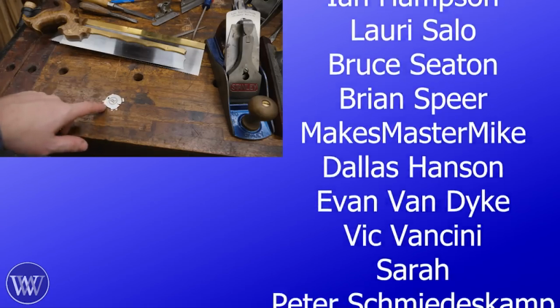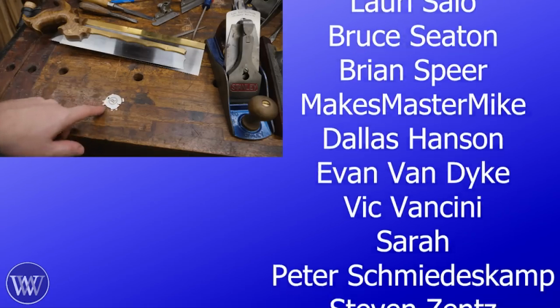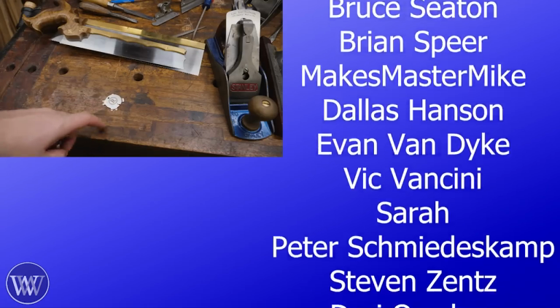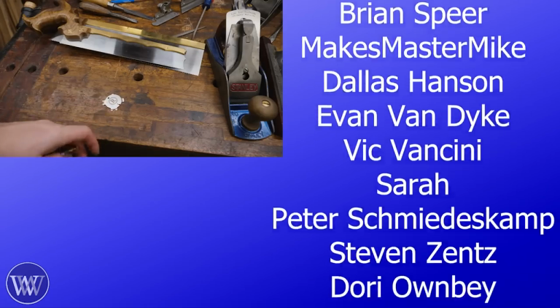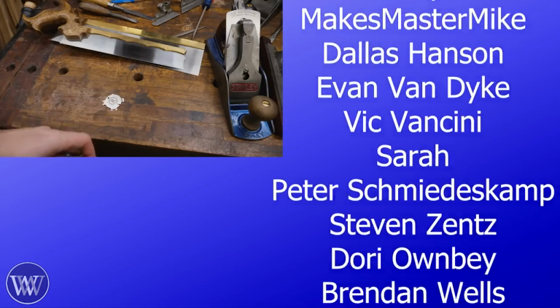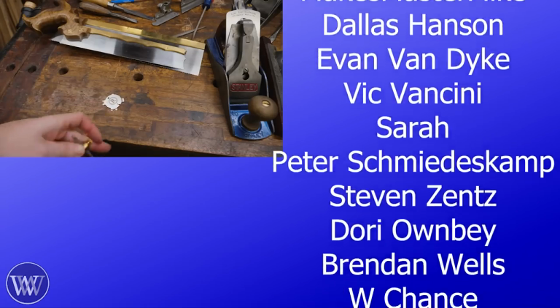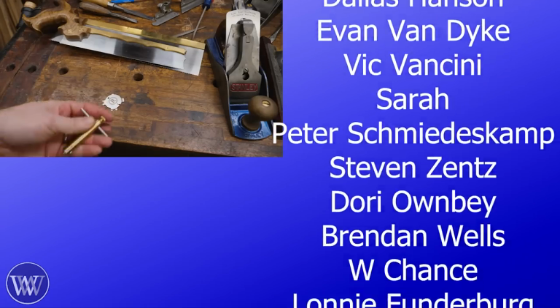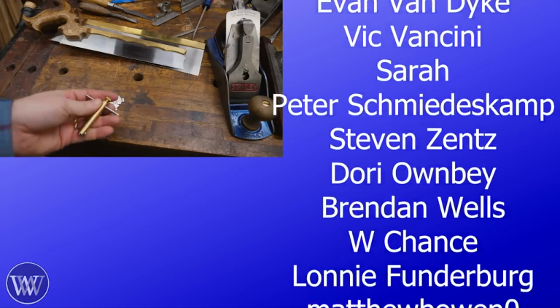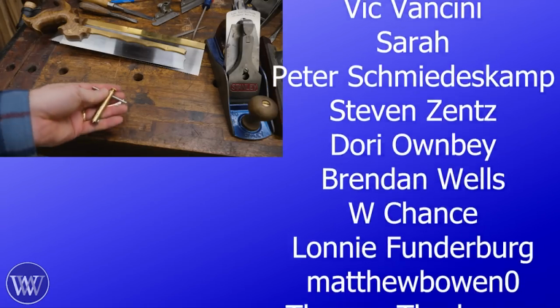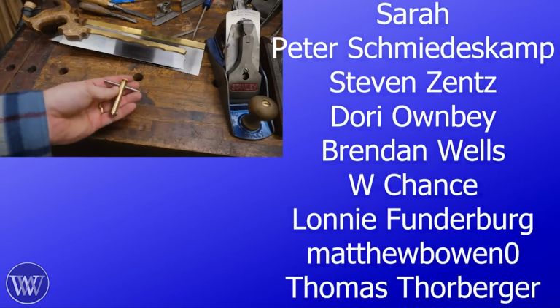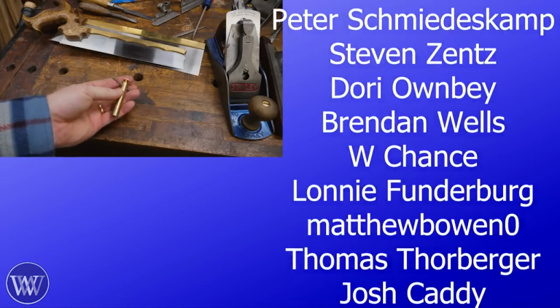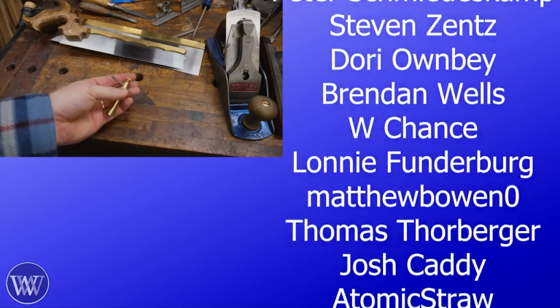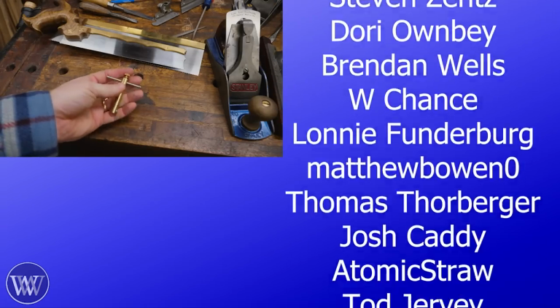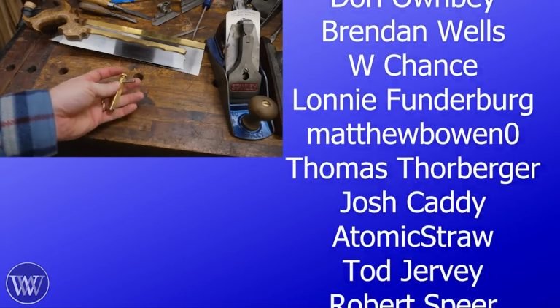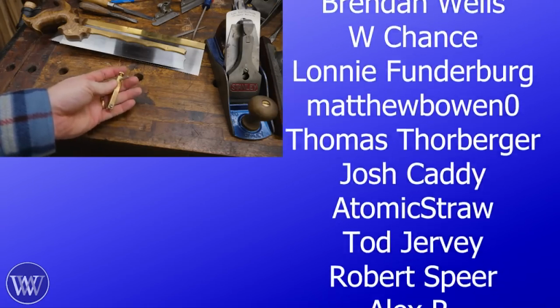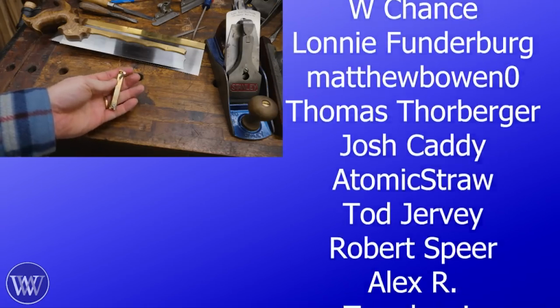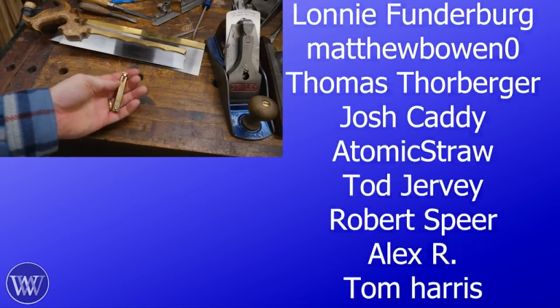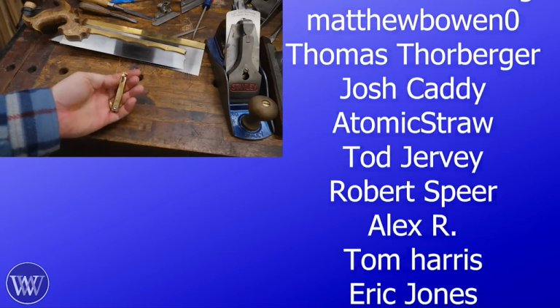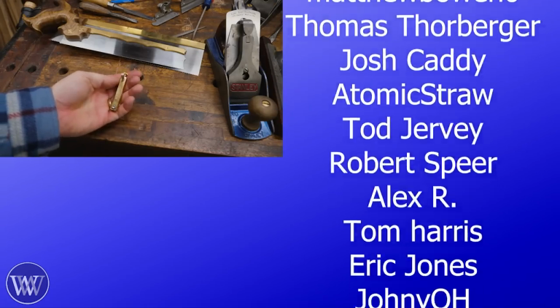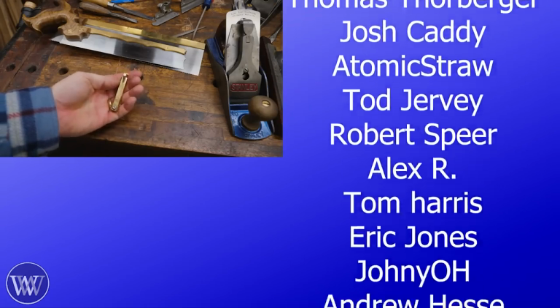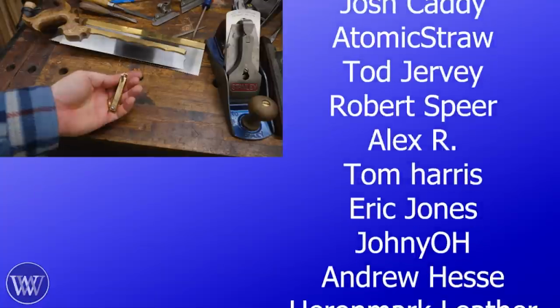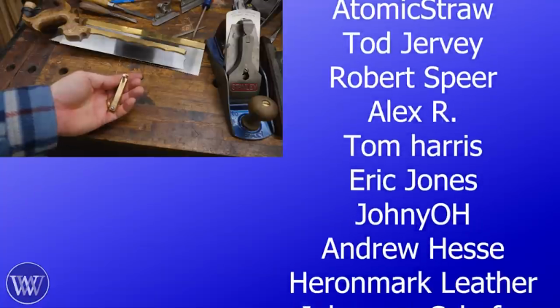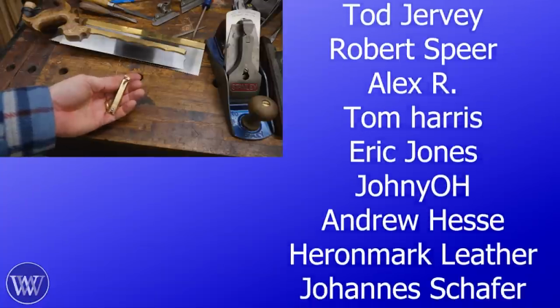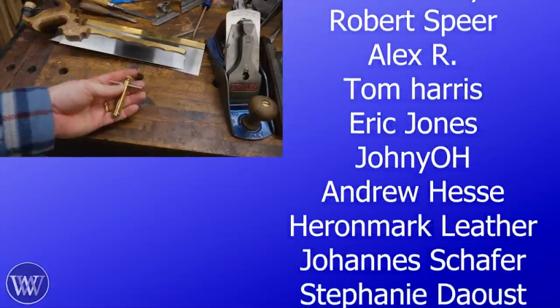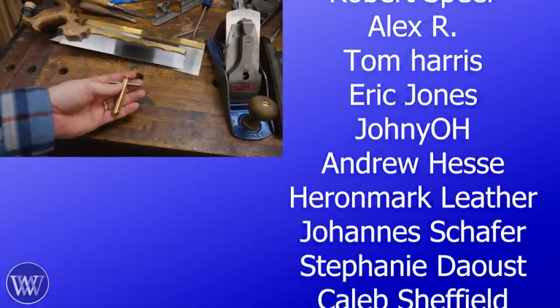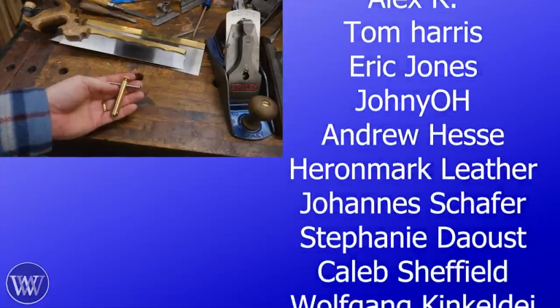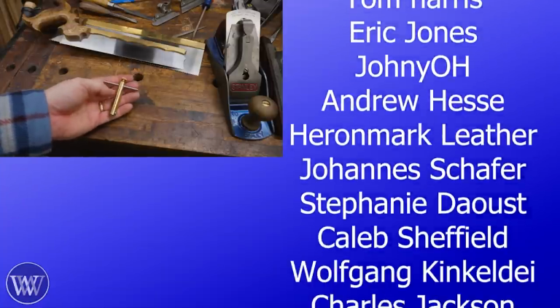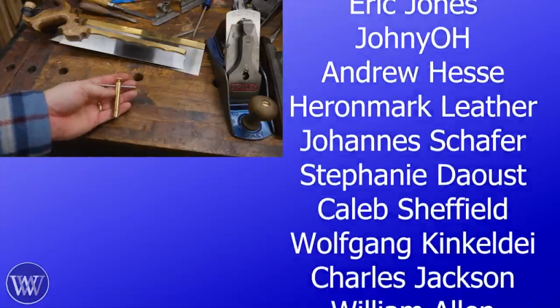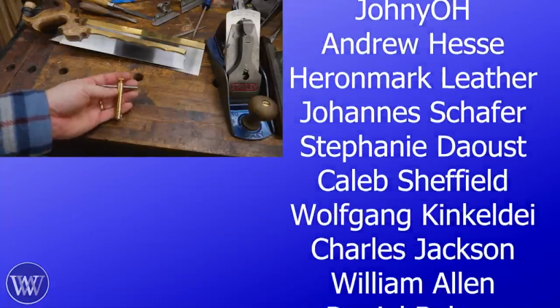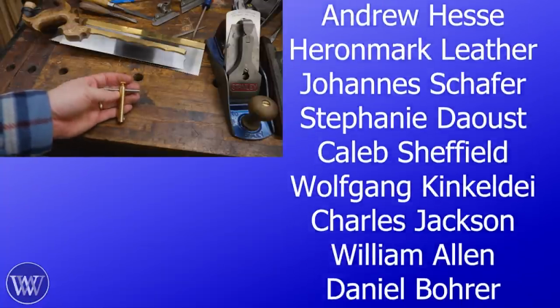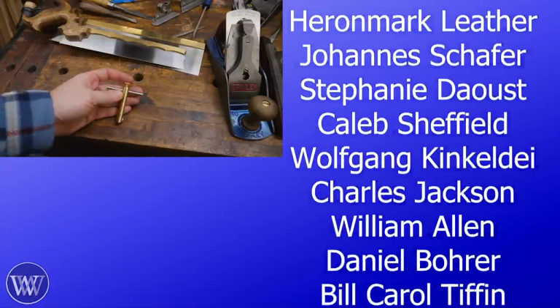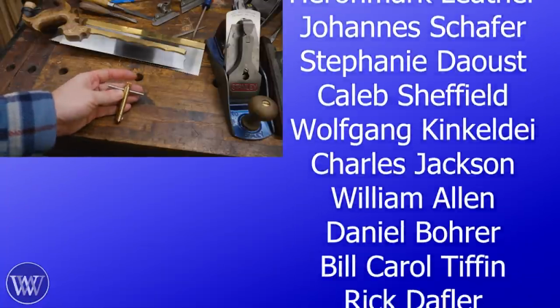When Rex first told me he was thinking about making a driver, I was really hoping he'd make a T-shaped one, kind of like this one from Blackburn Tools — that way you could have the T-Rex.